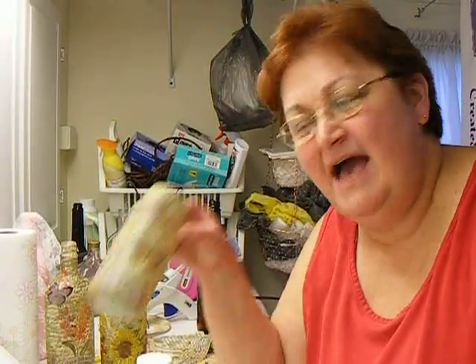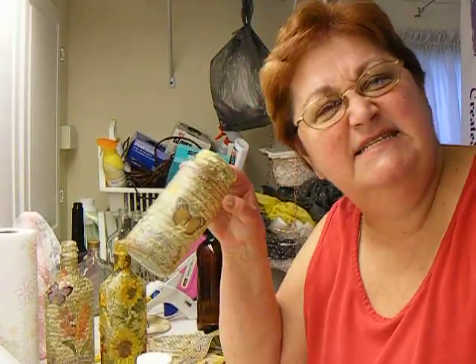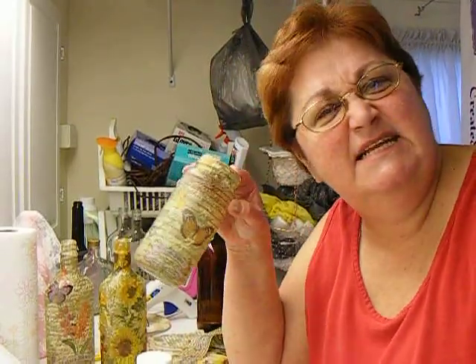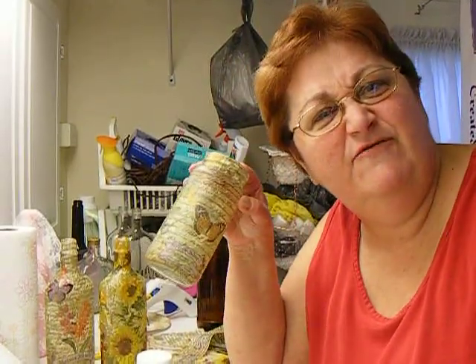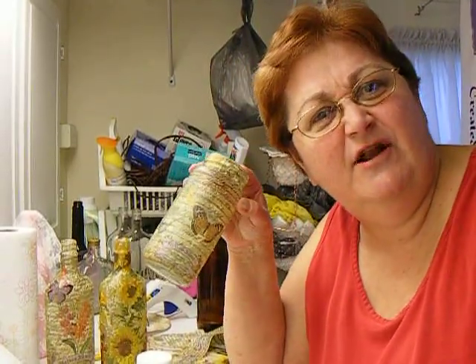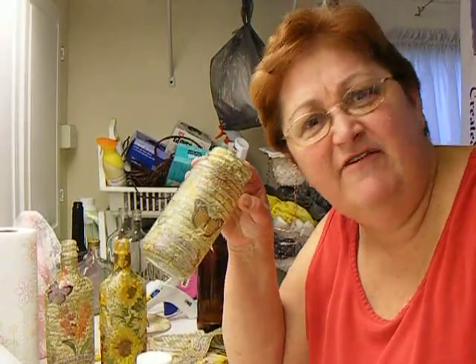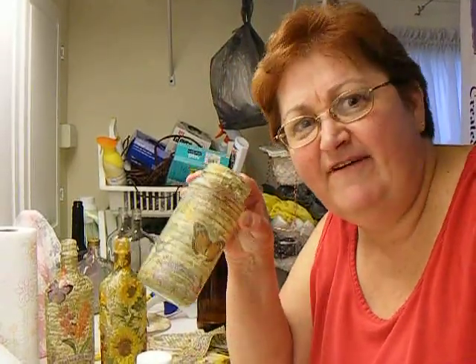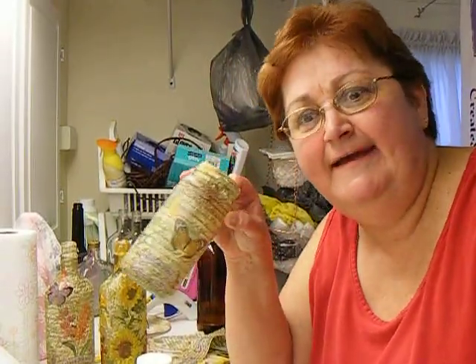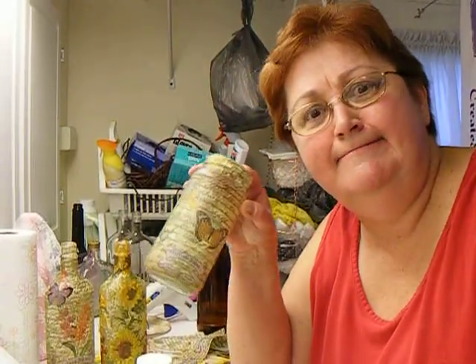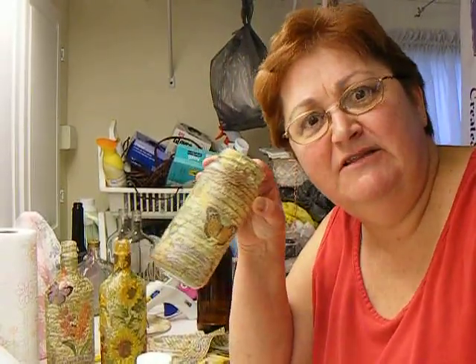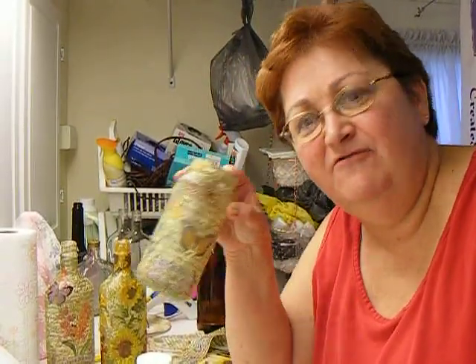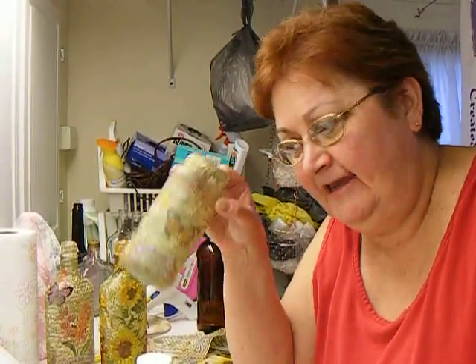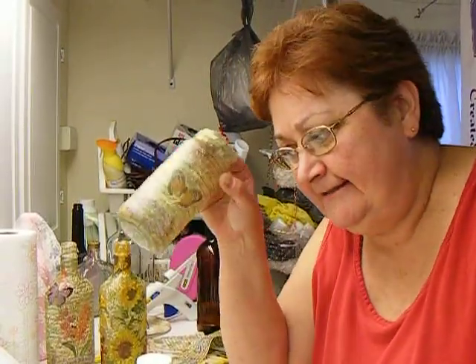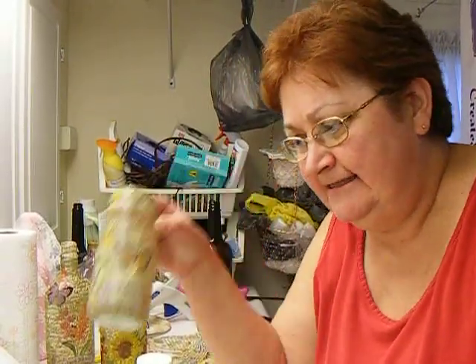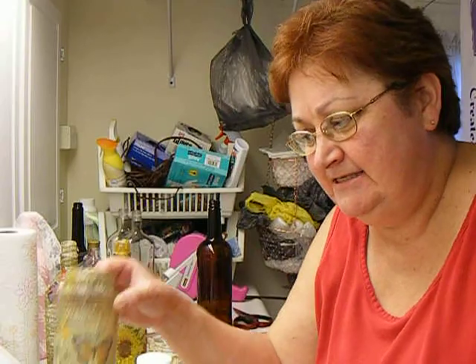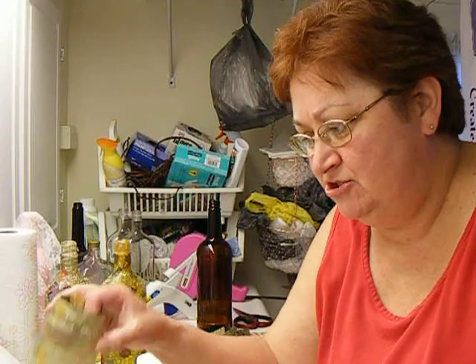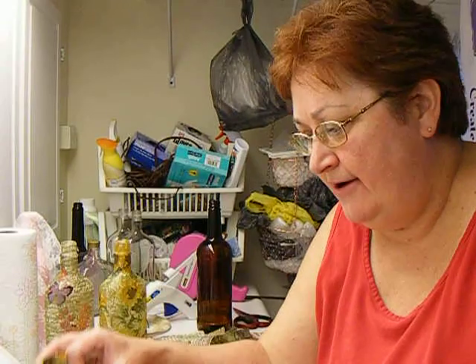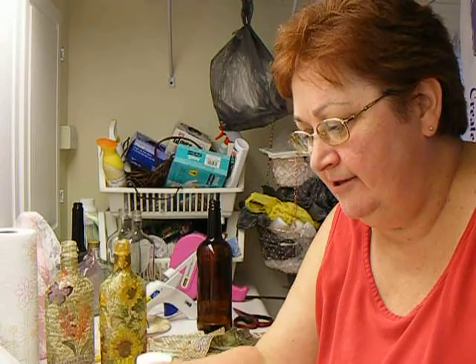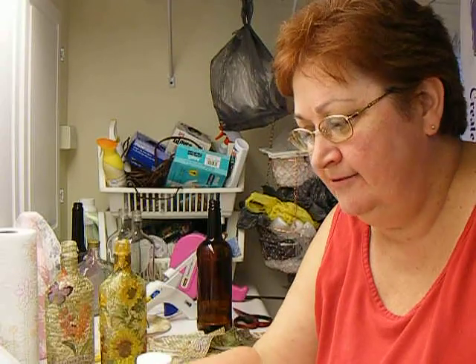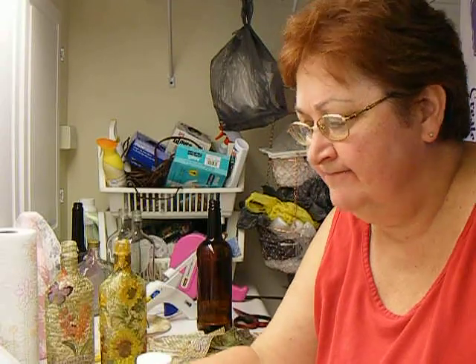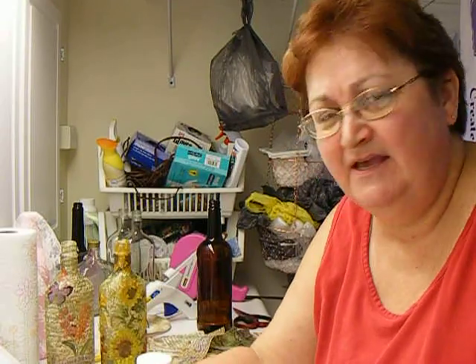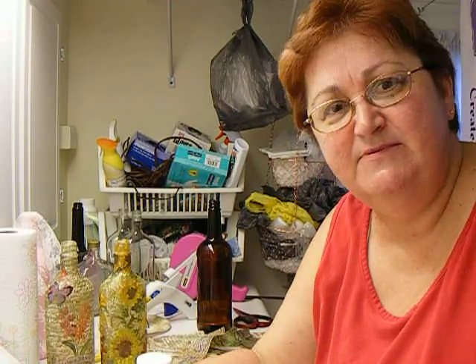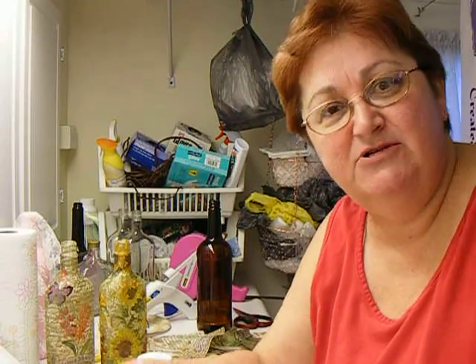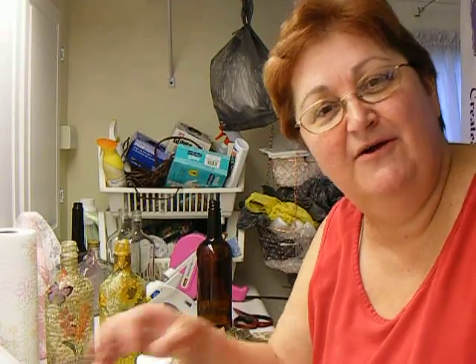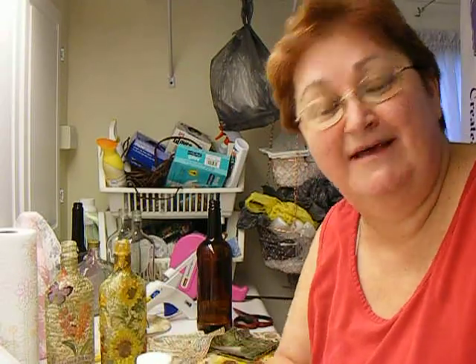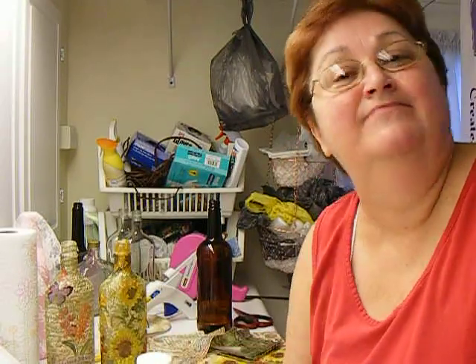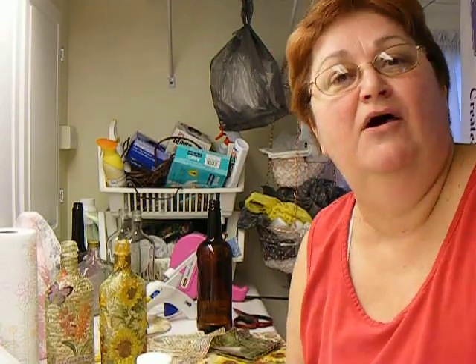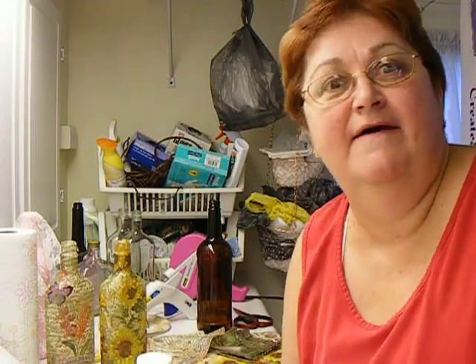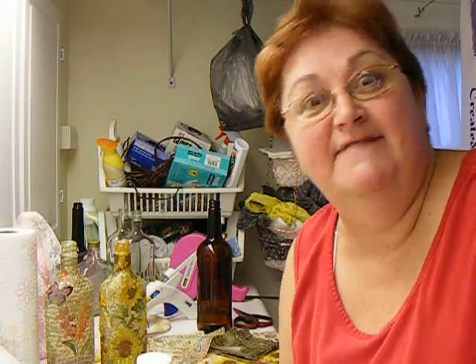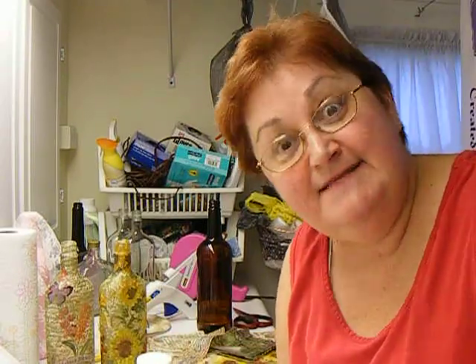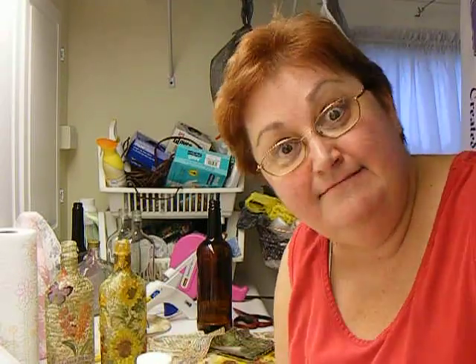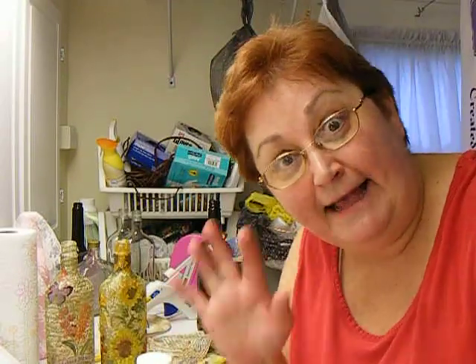I set these in front of a little fan to let them dry really well — it helps them dry quick. Okay, that's it. Bye.